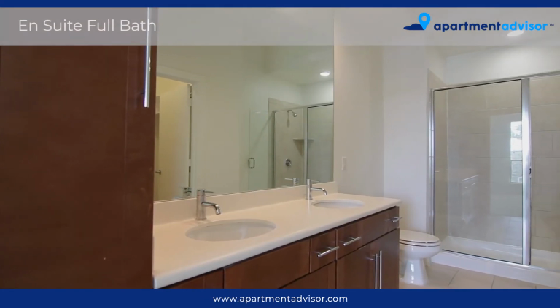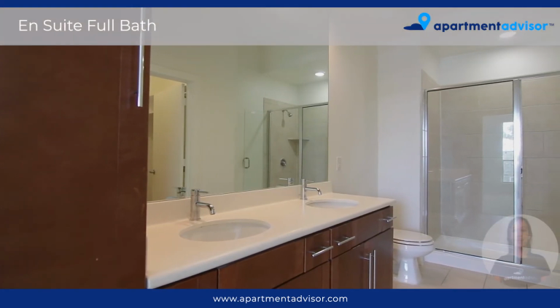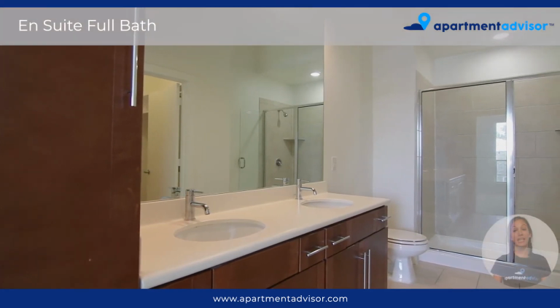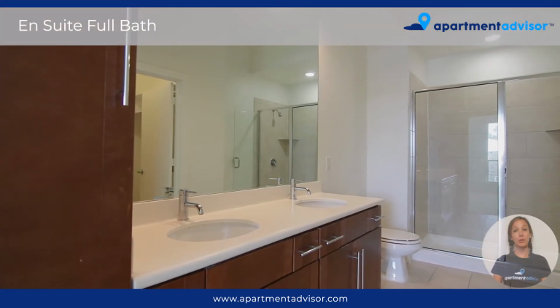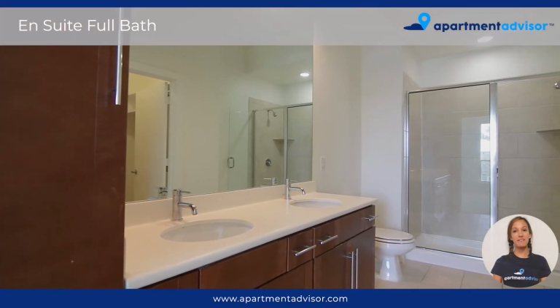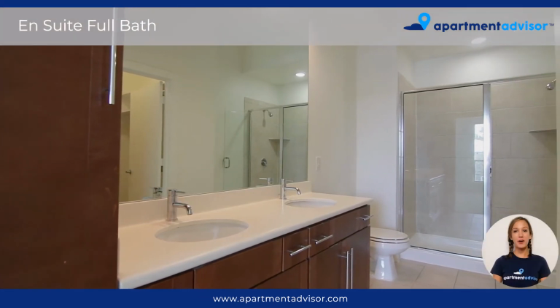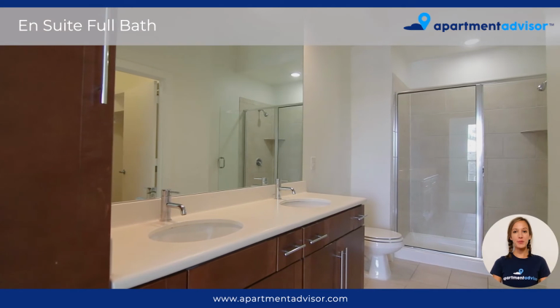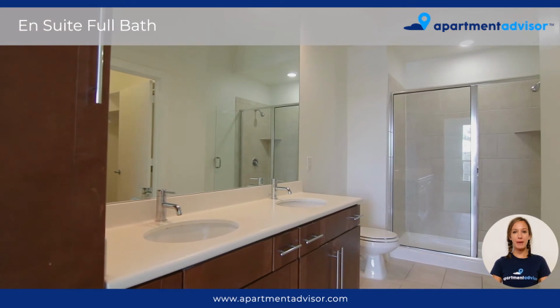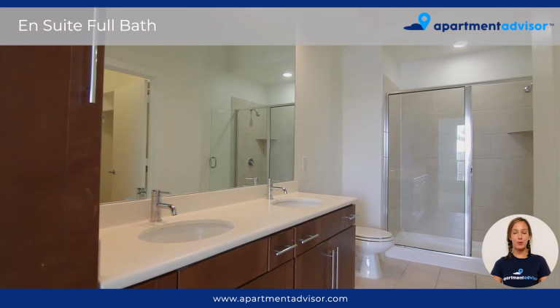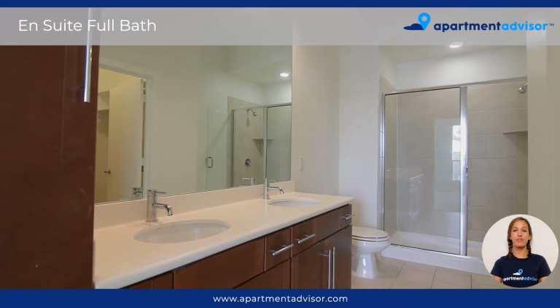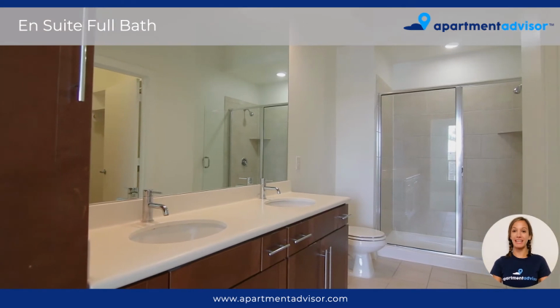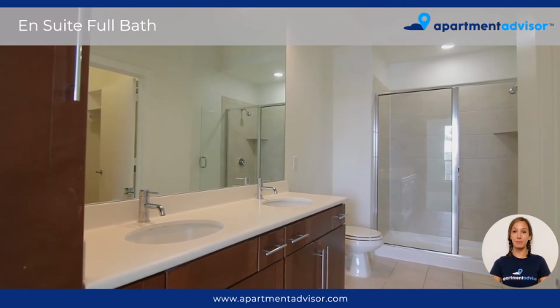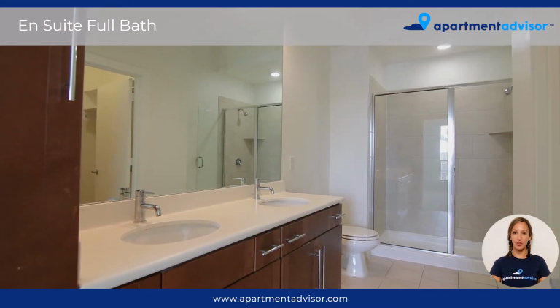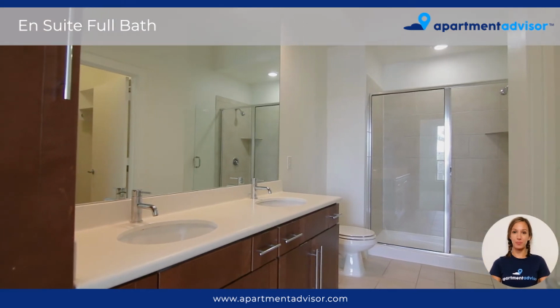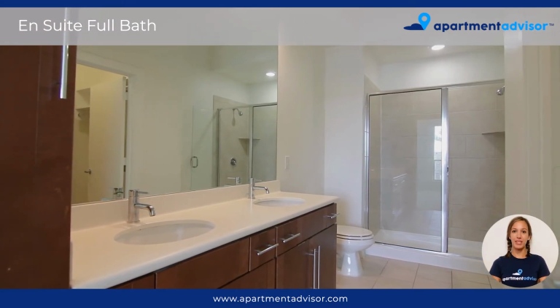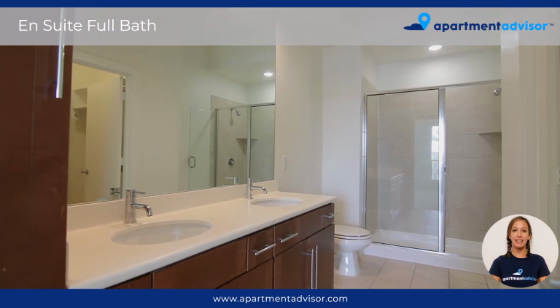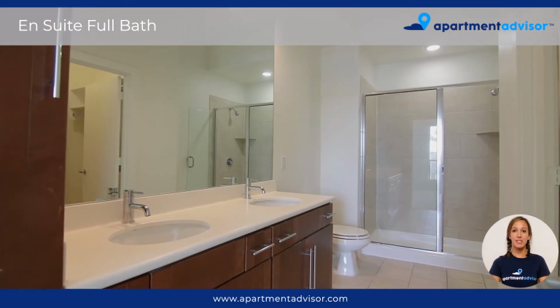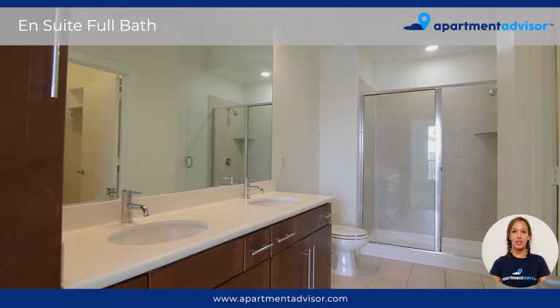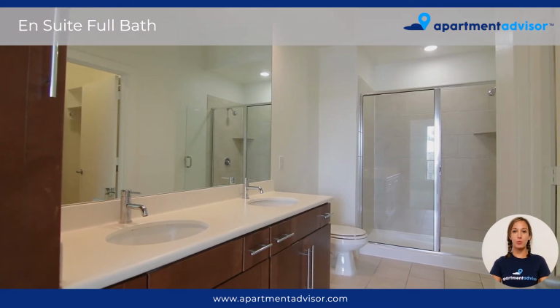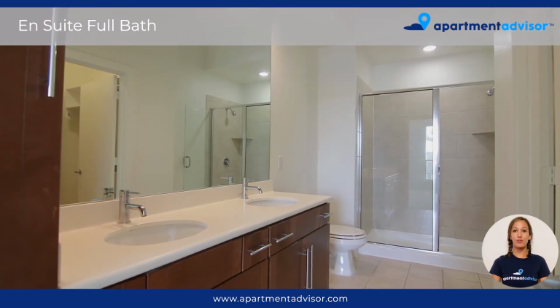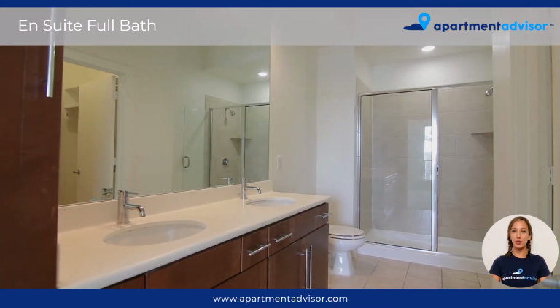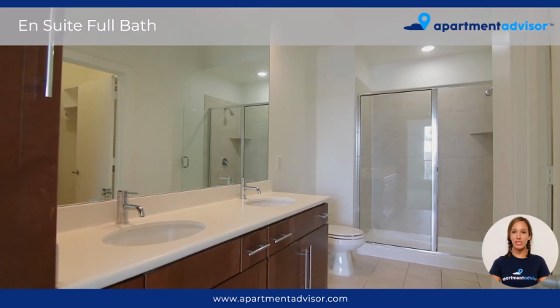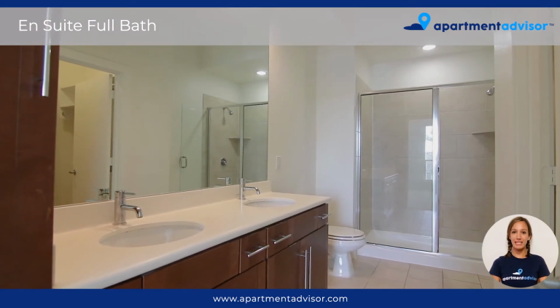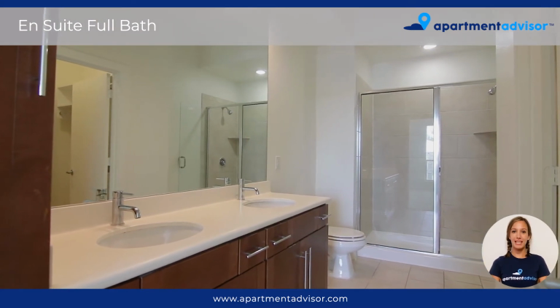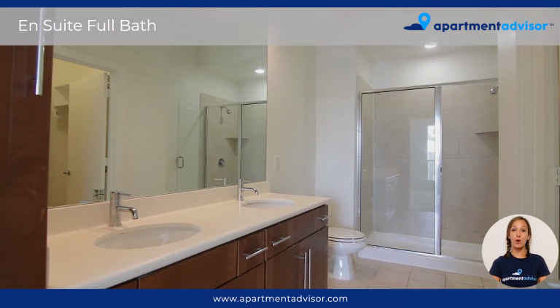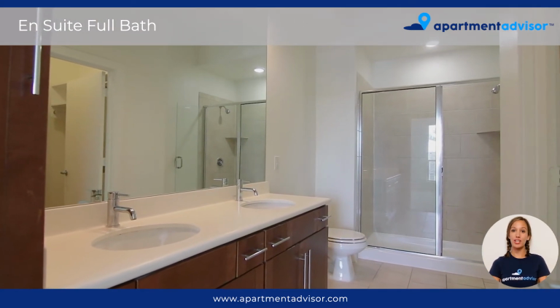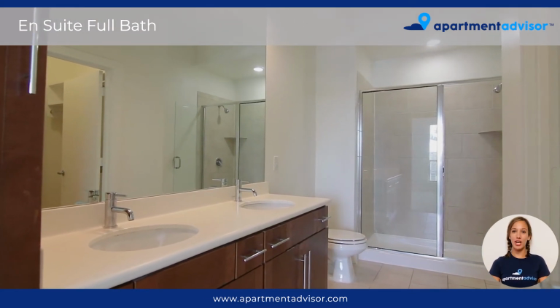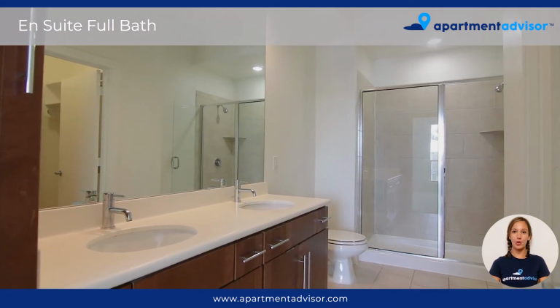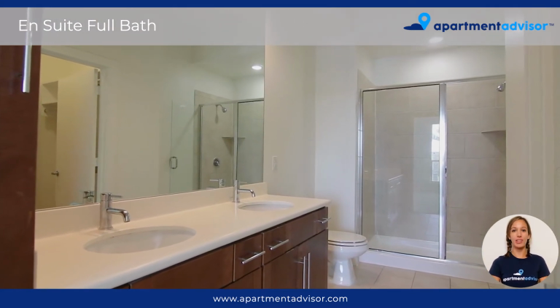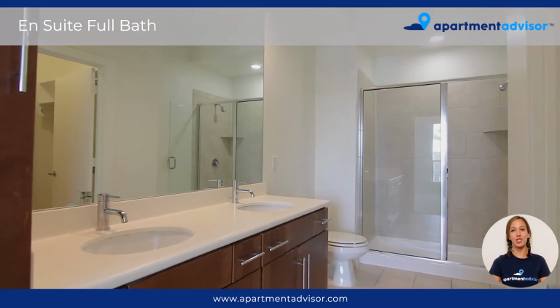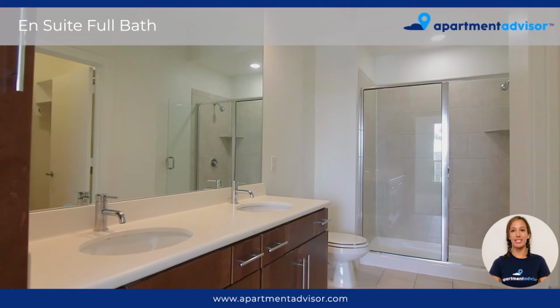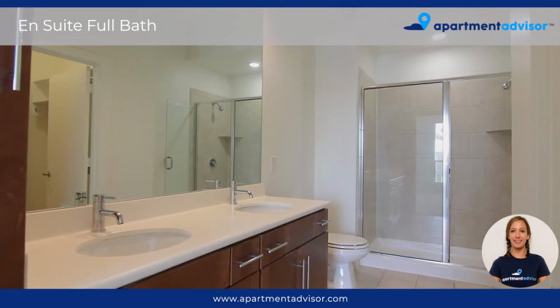And here we have the ensuite bathroom of the second bedroom. This bathroom offers dual sinks and a walk-in shower with luxury tiling.